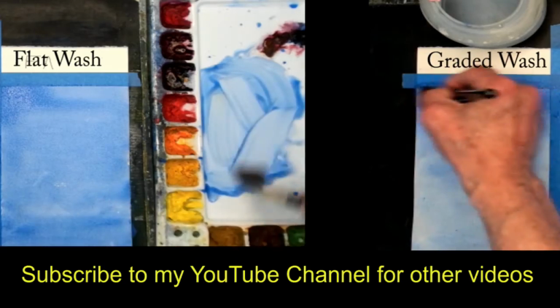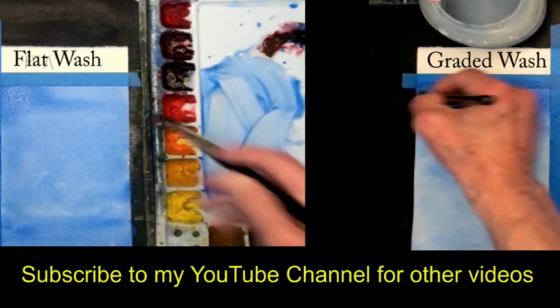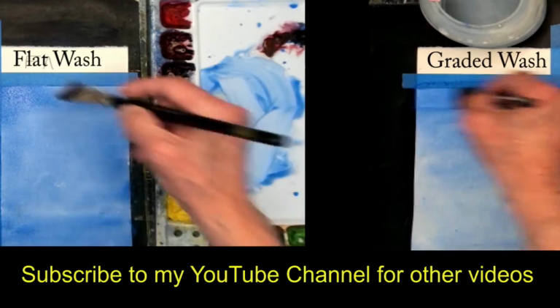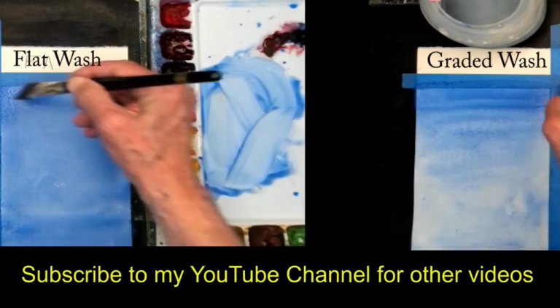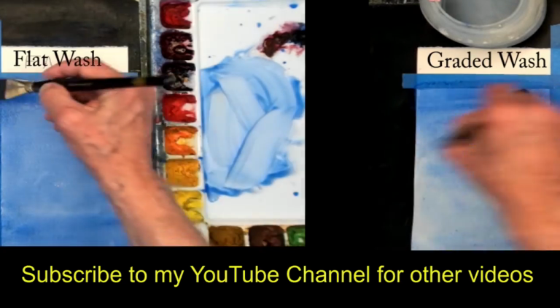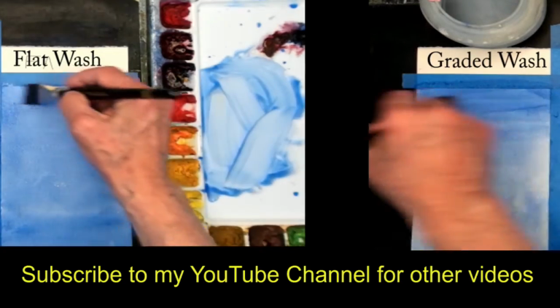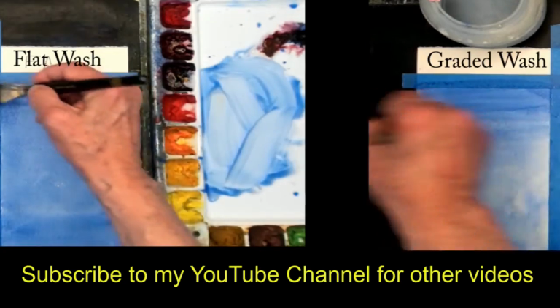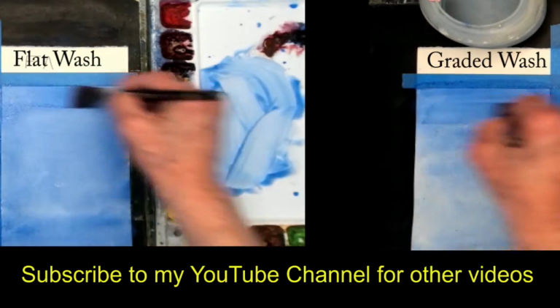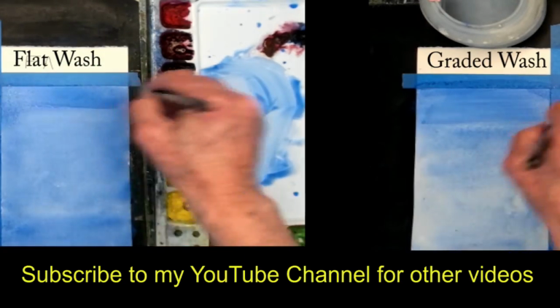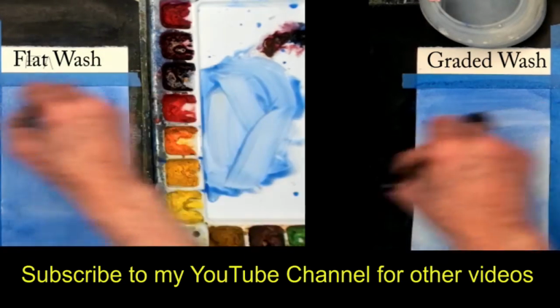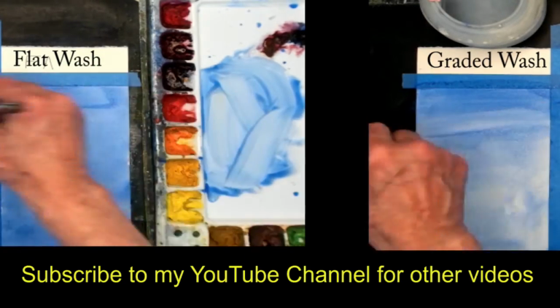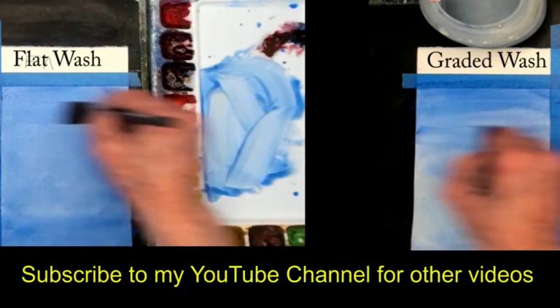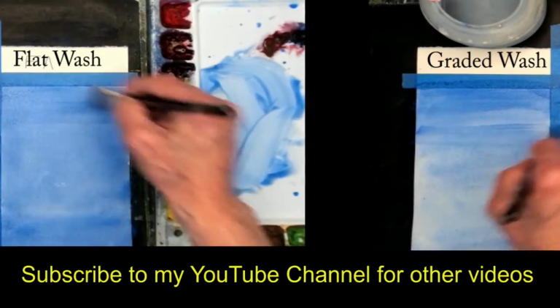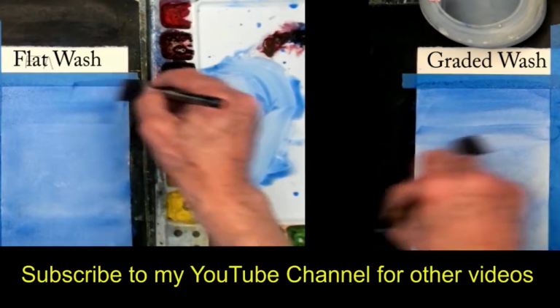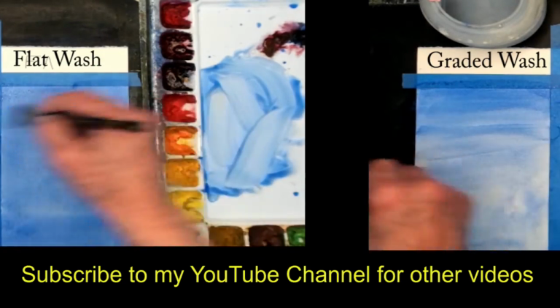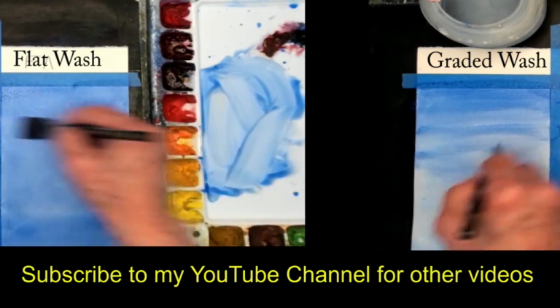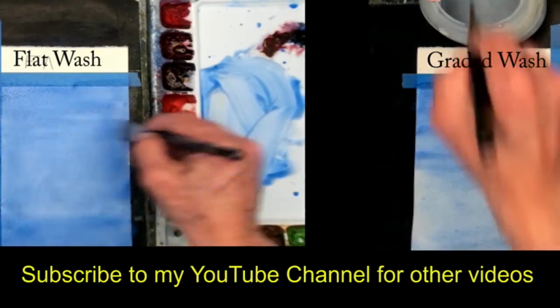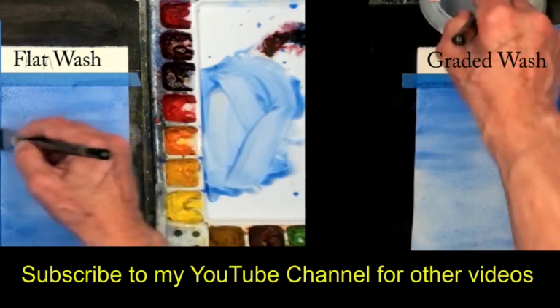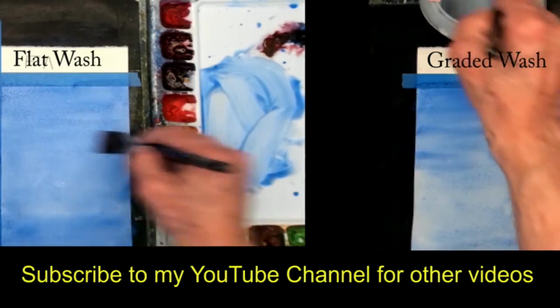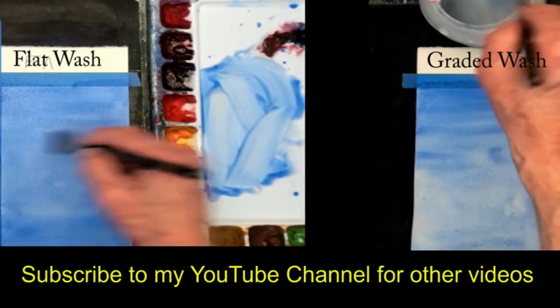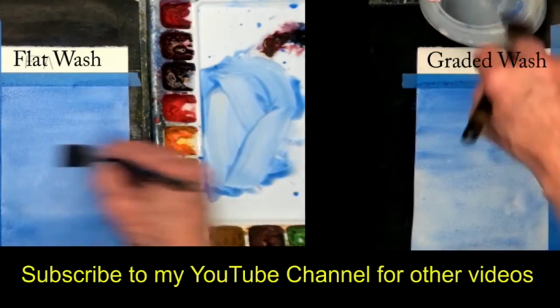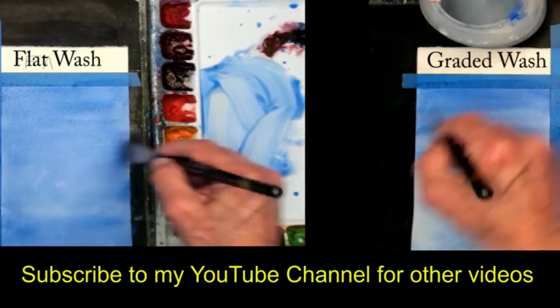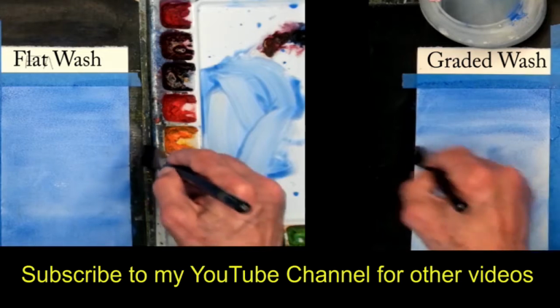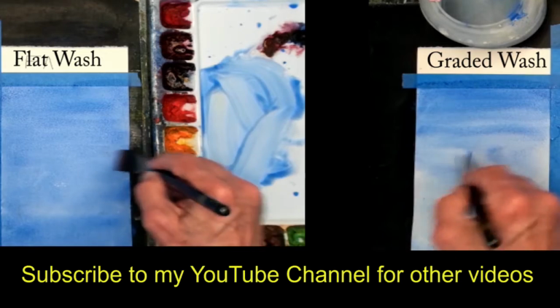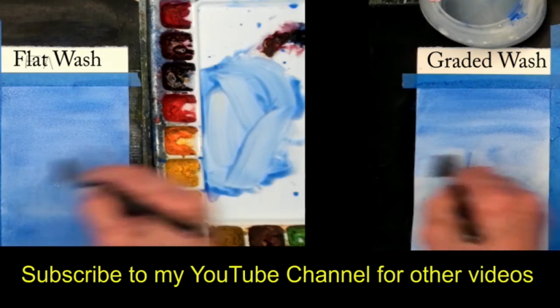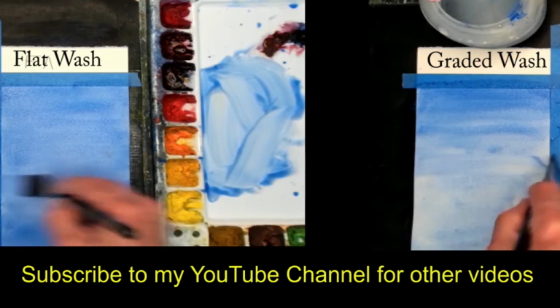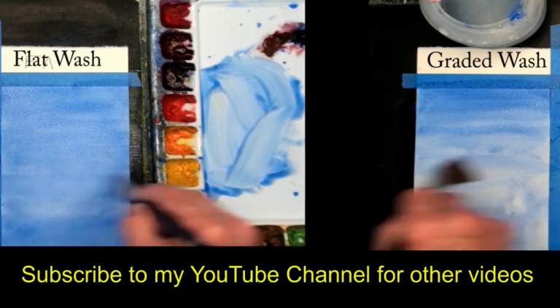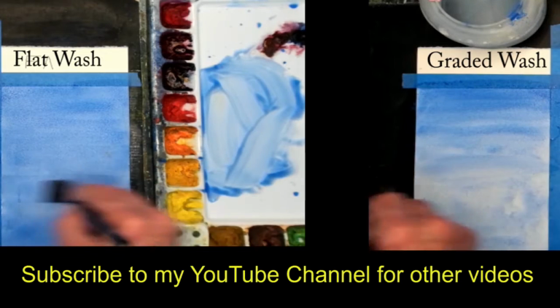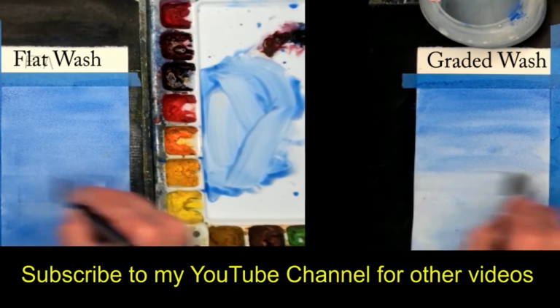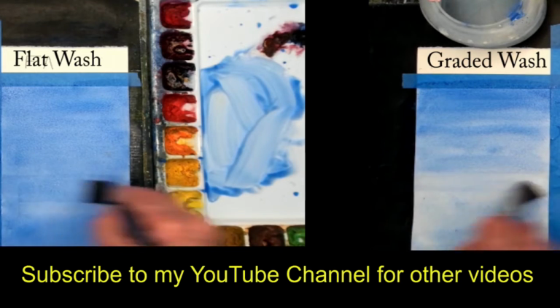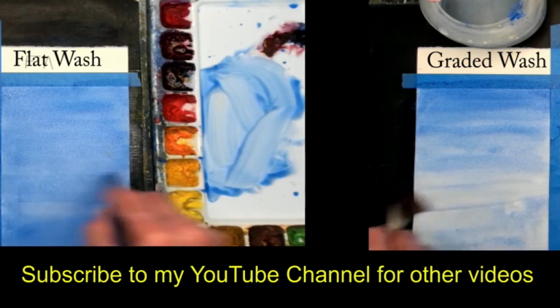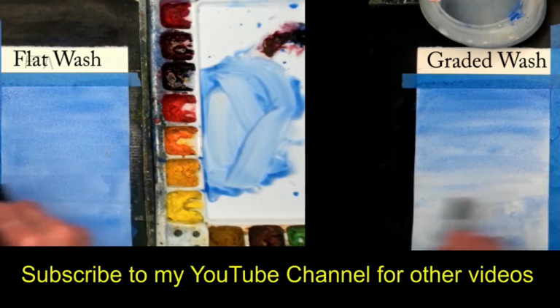Subscribe to my YouTube channel, give me a thumbs up — it helps with my rating. I'll see you in our next video.